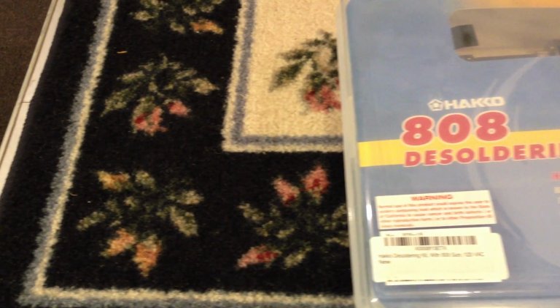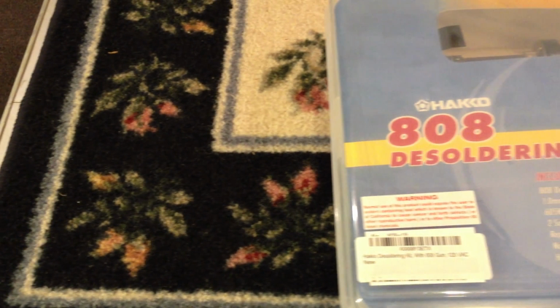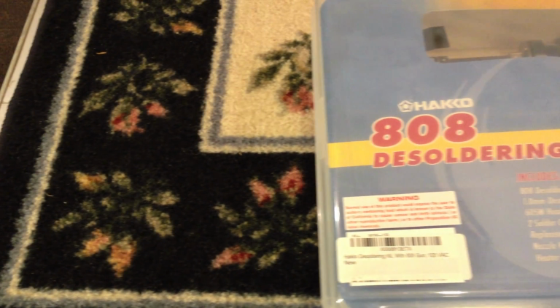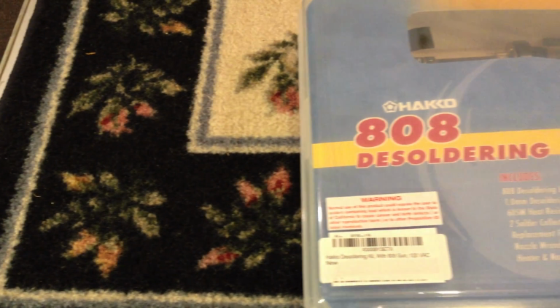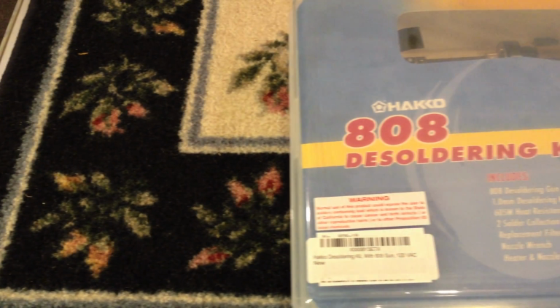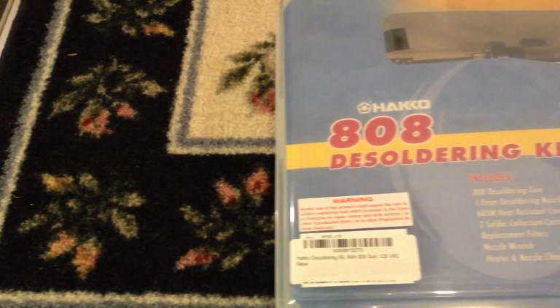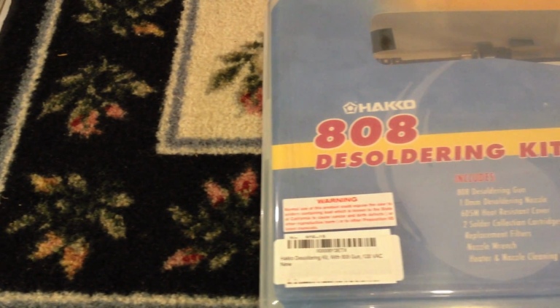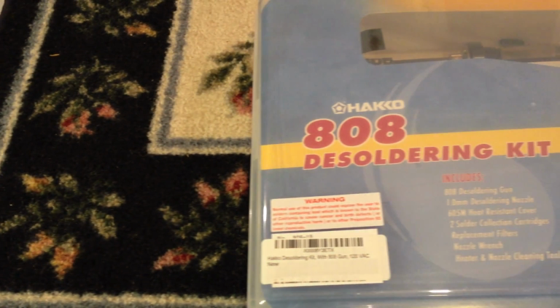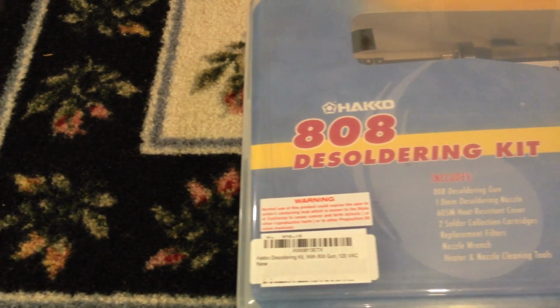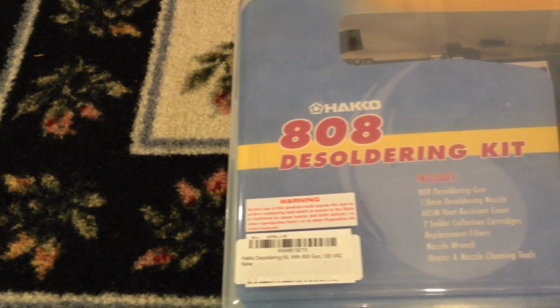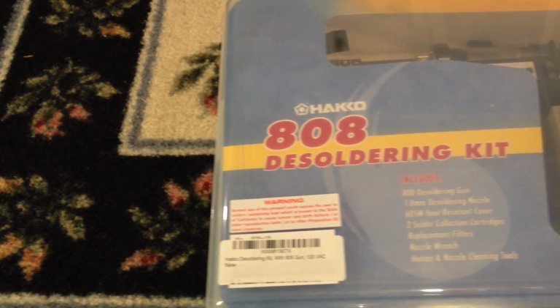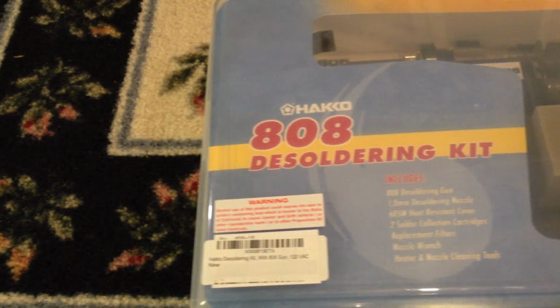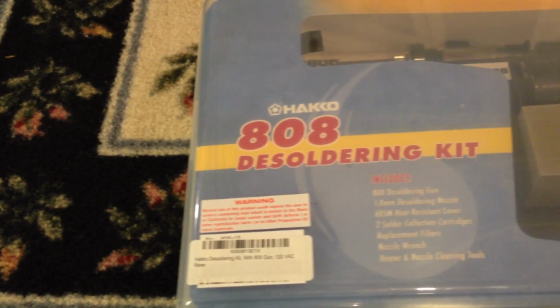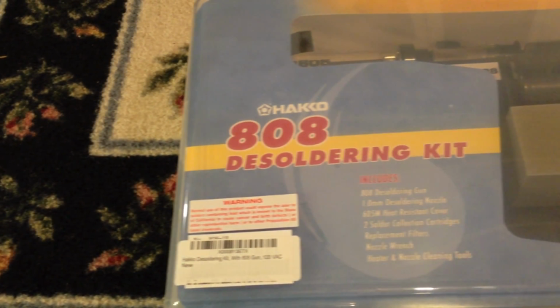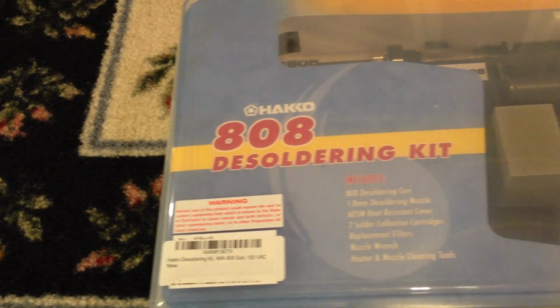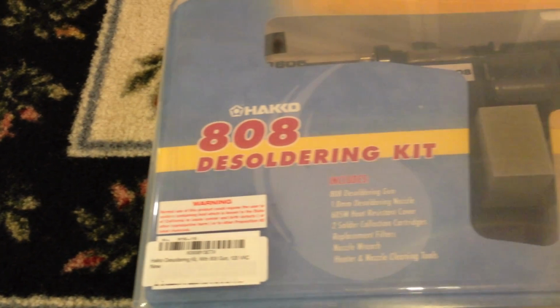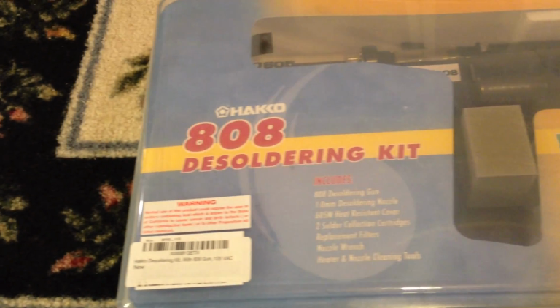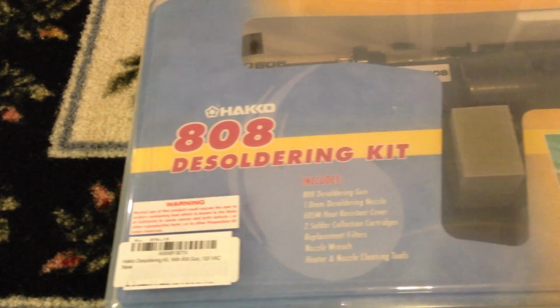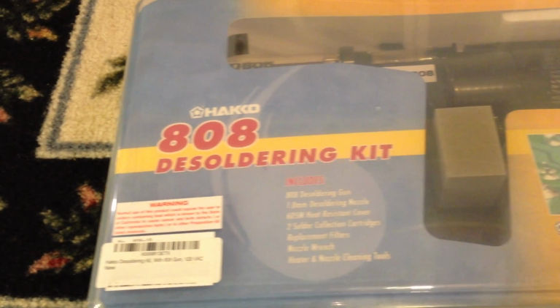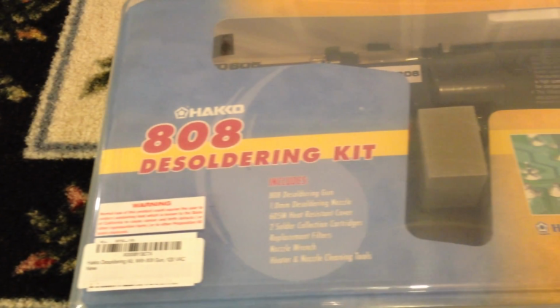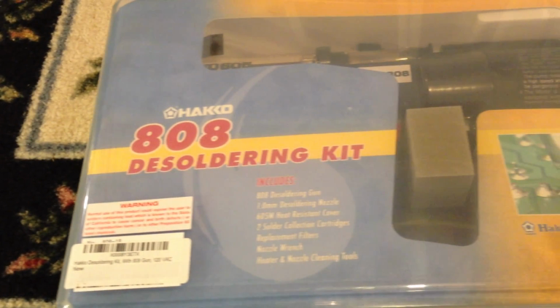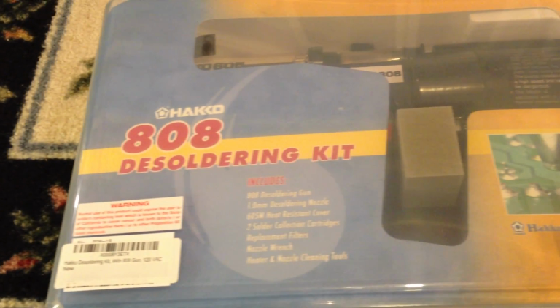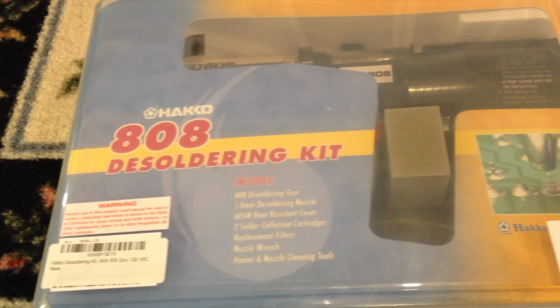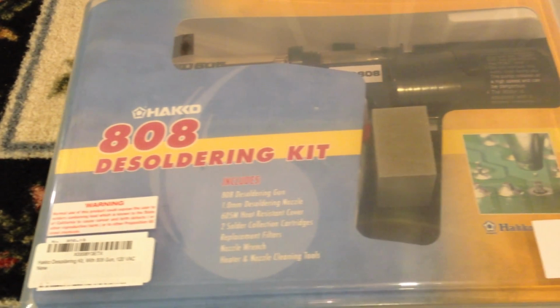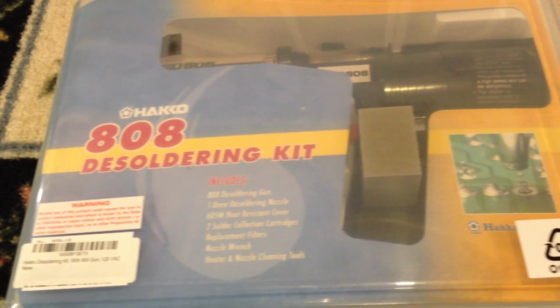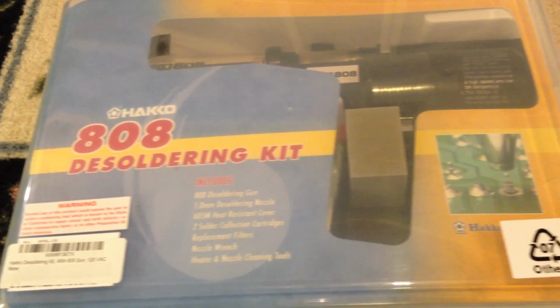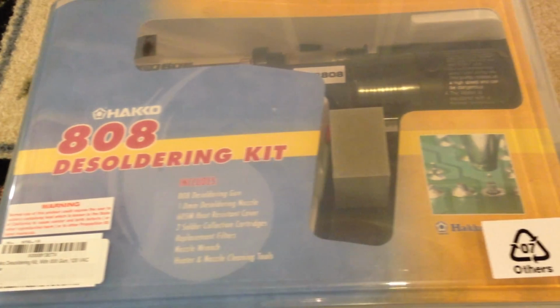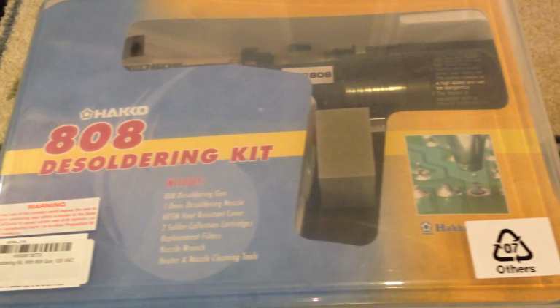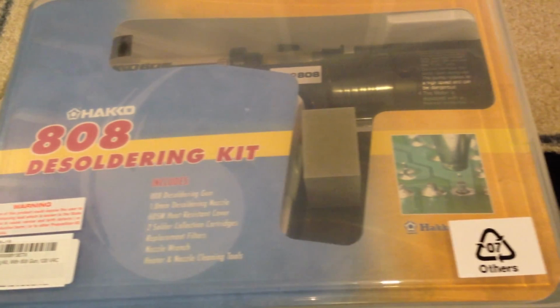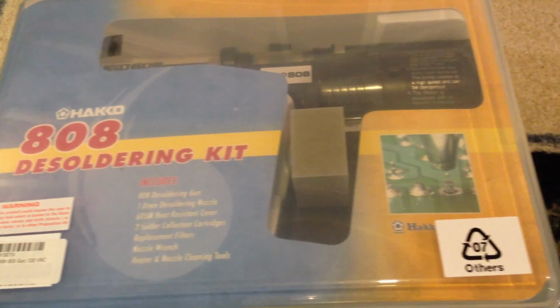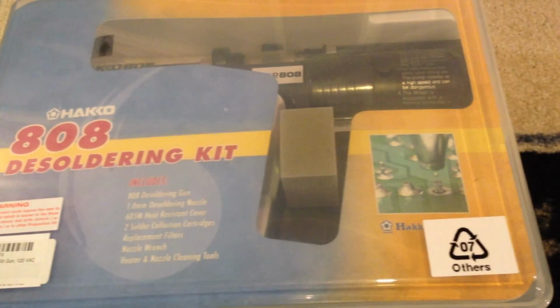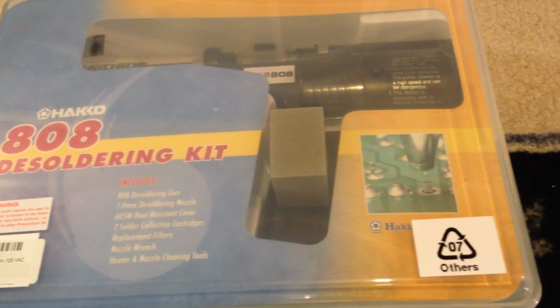Hello Internet World, TechnoGuy3 for Non-Techno. Today I'm going to be reviewing the HAKO 808.